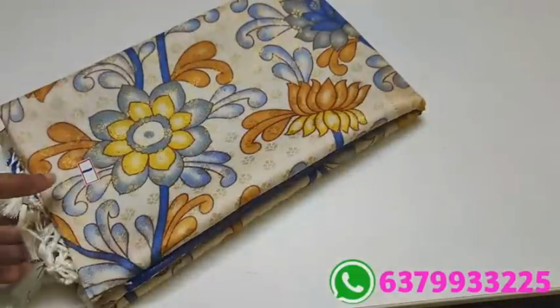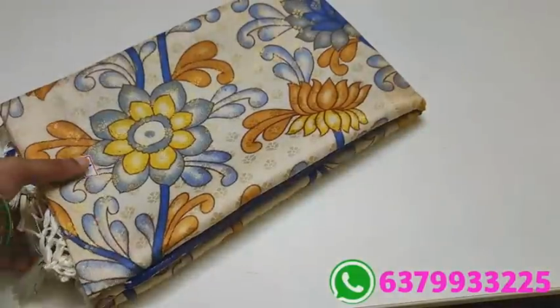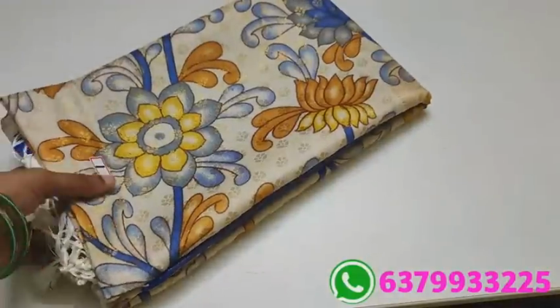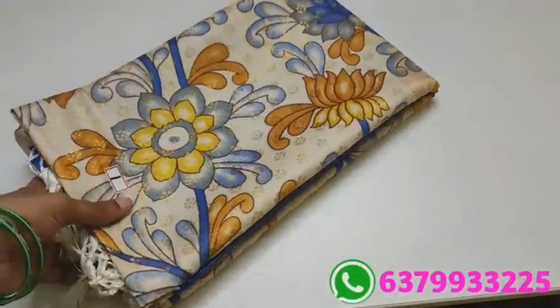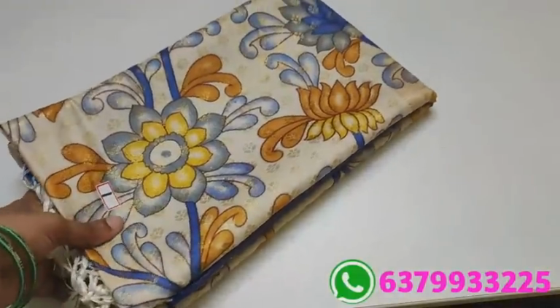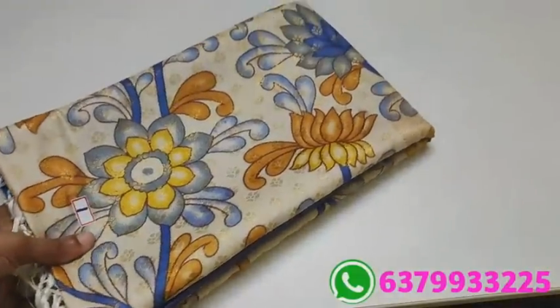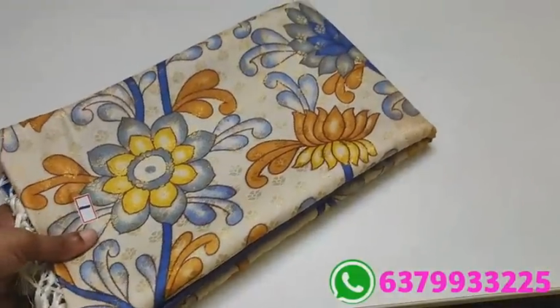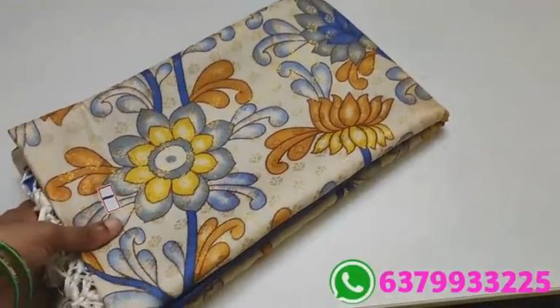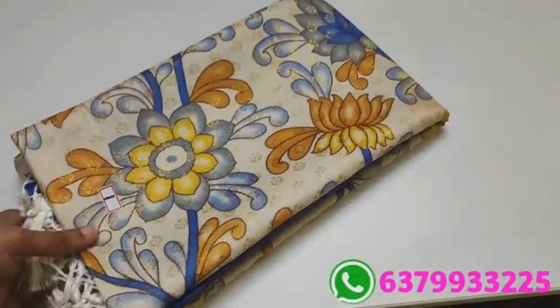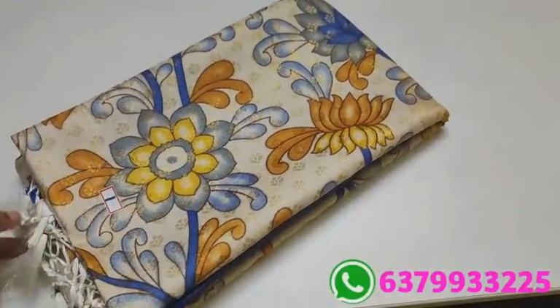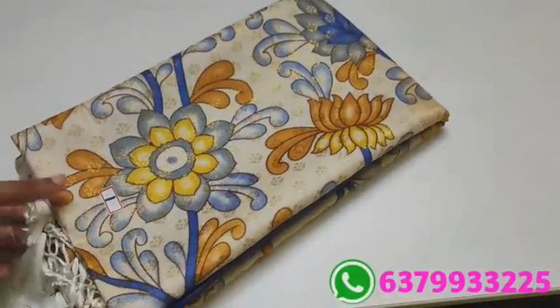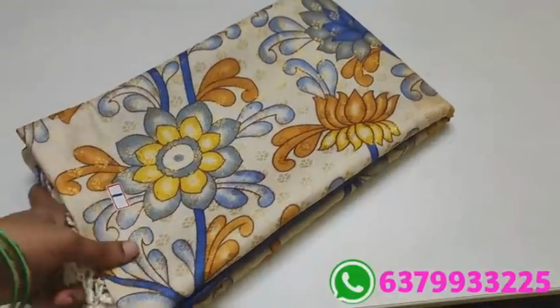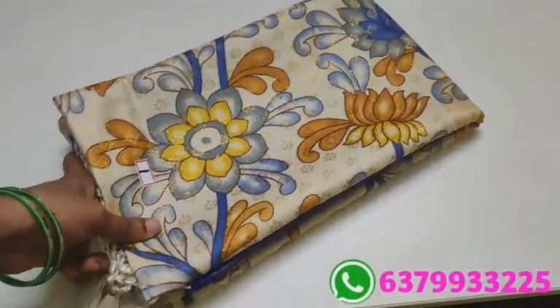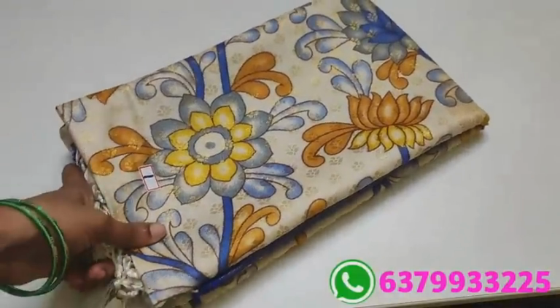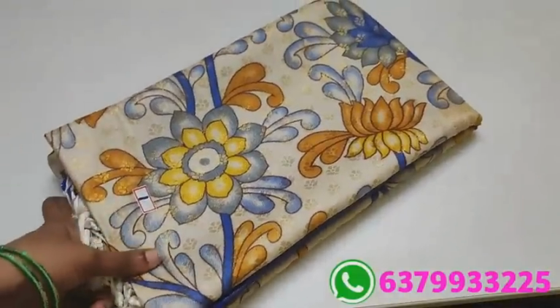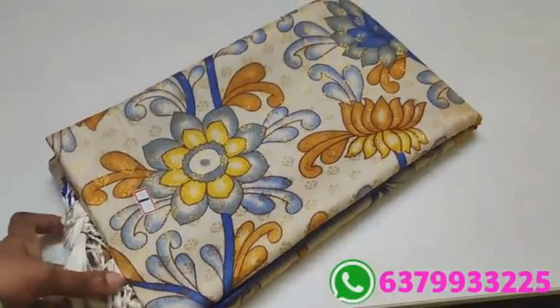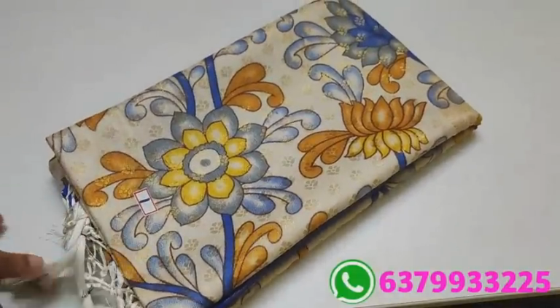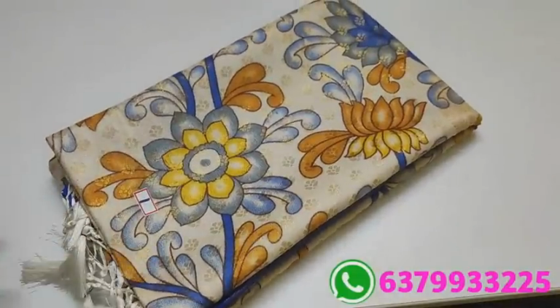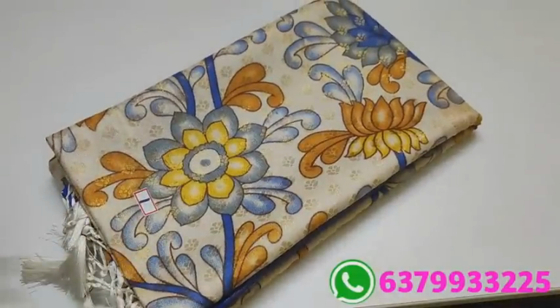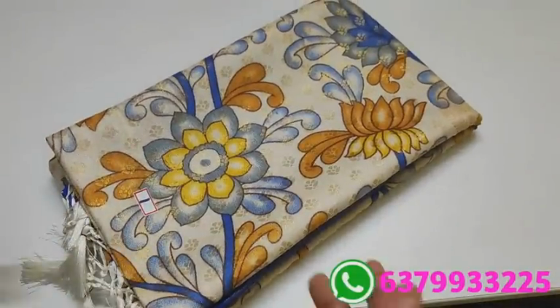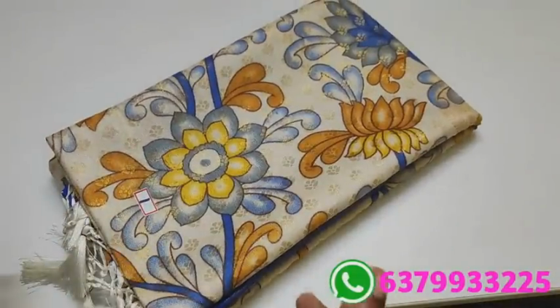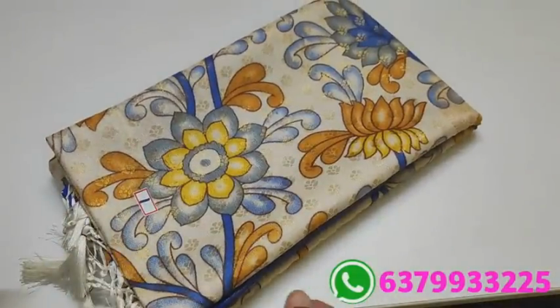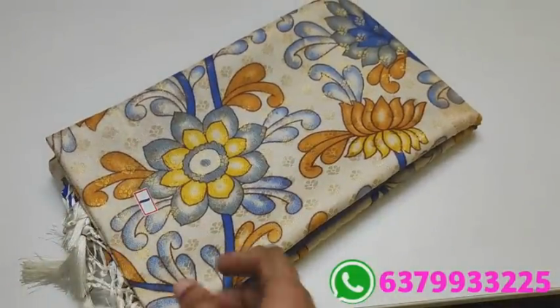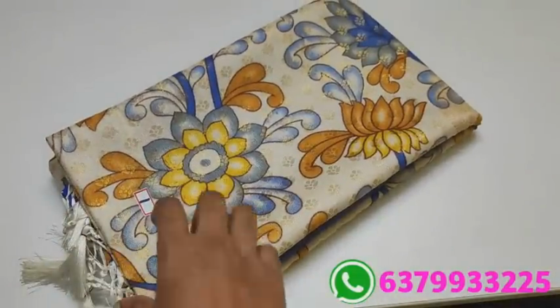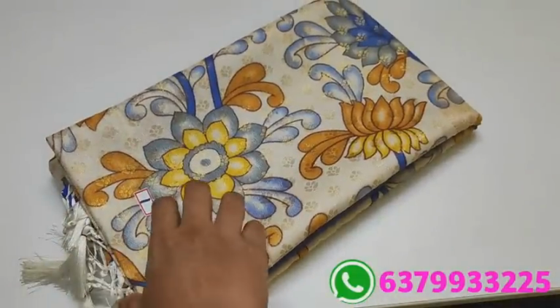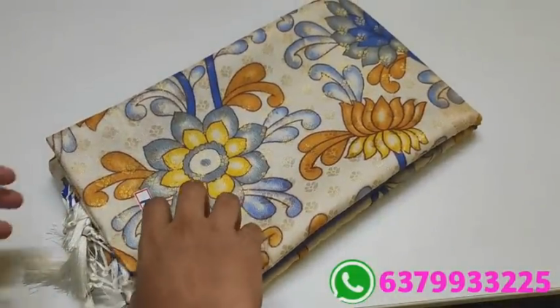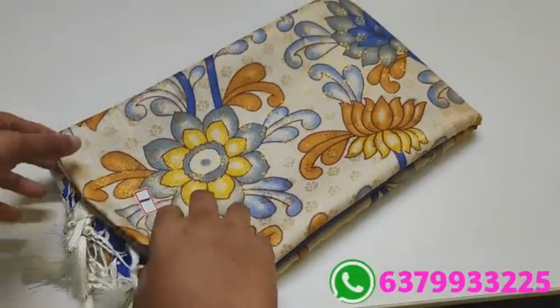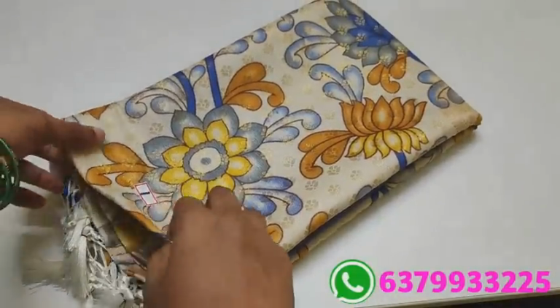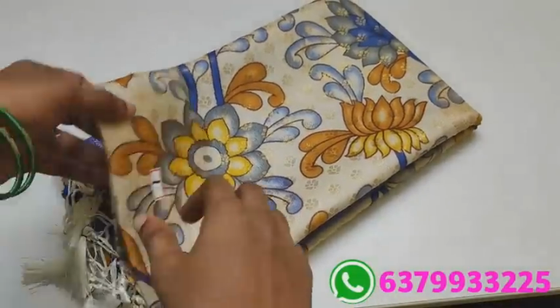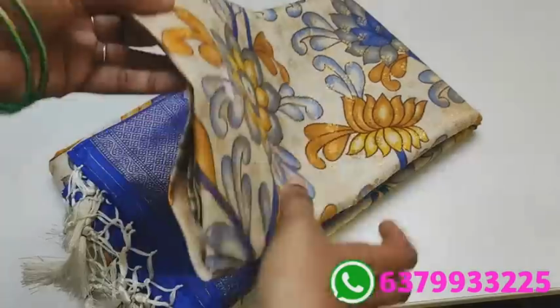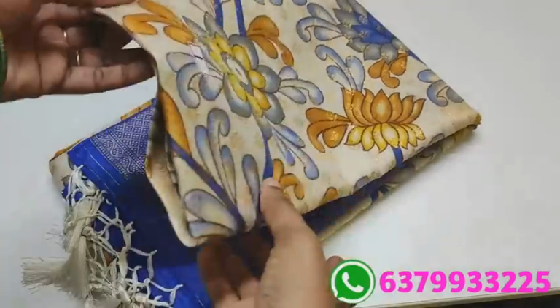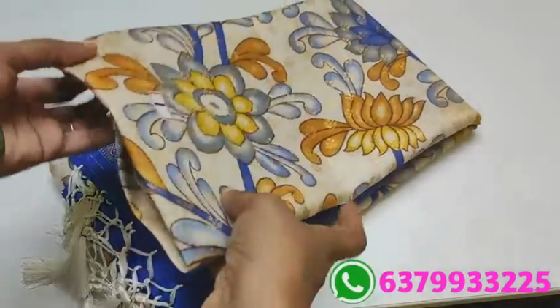Hi friends, welcome to the past collection. In this video, we will see the soft silk sari collection.